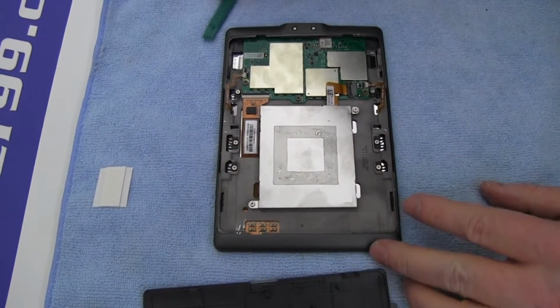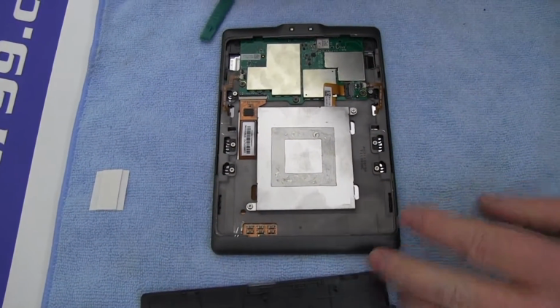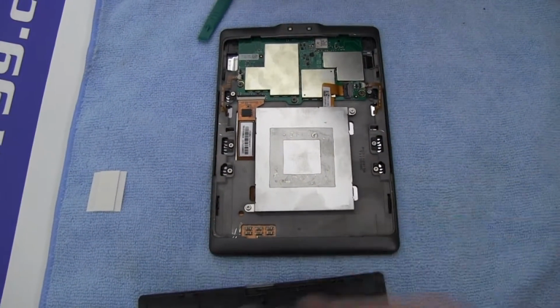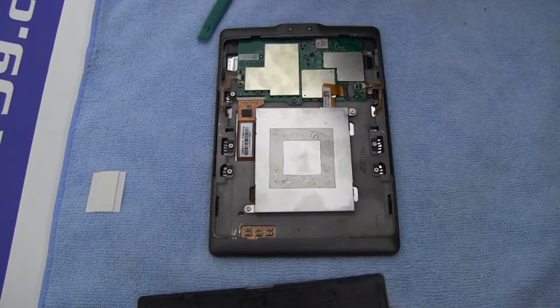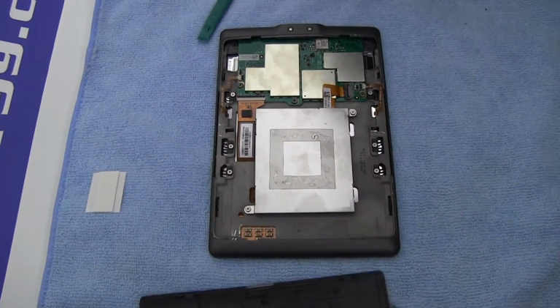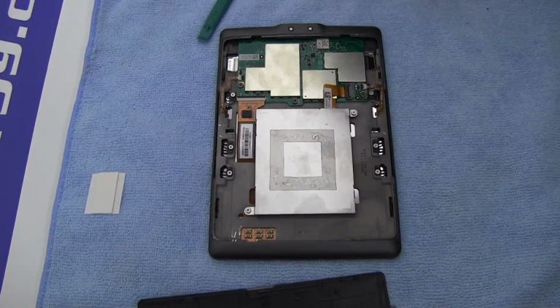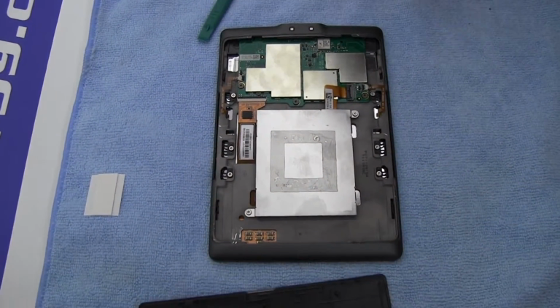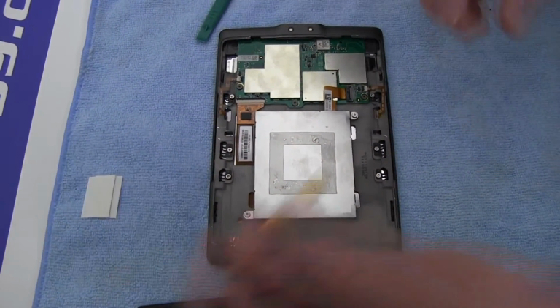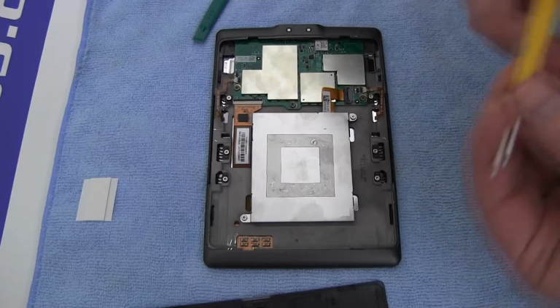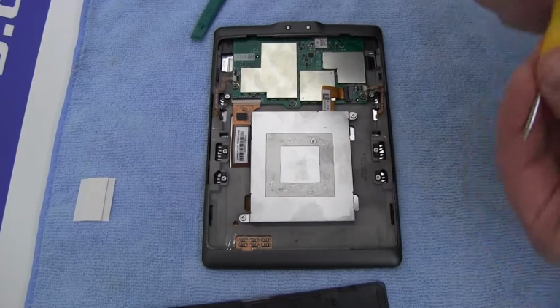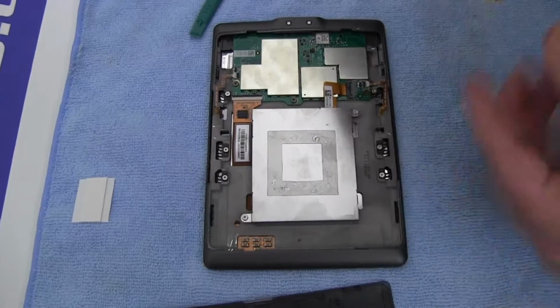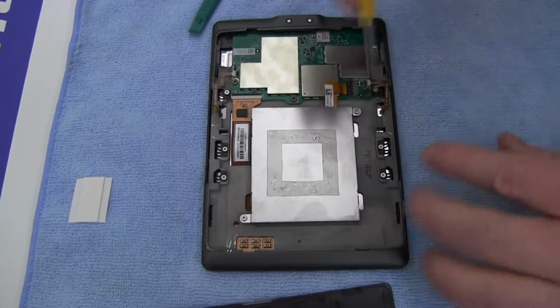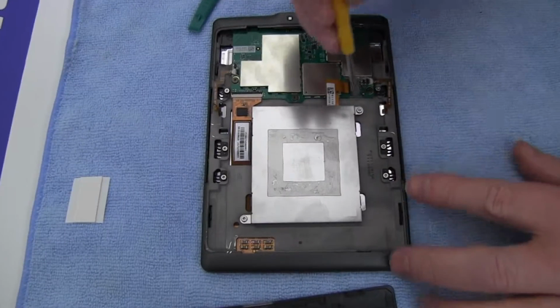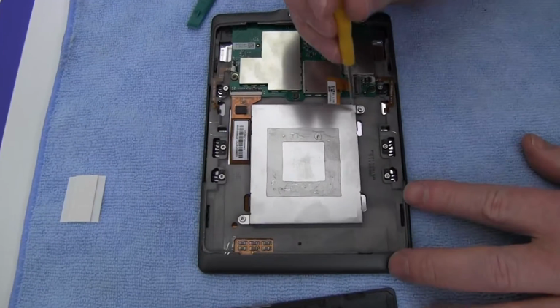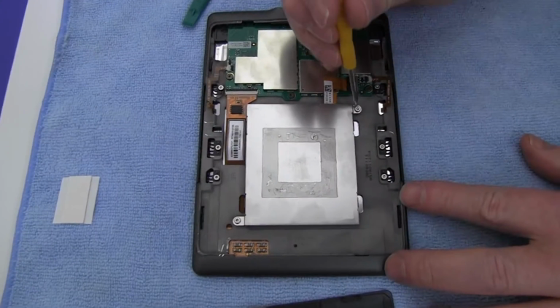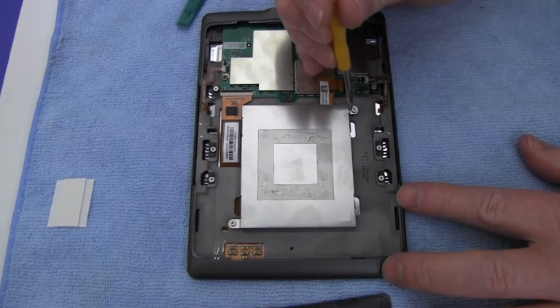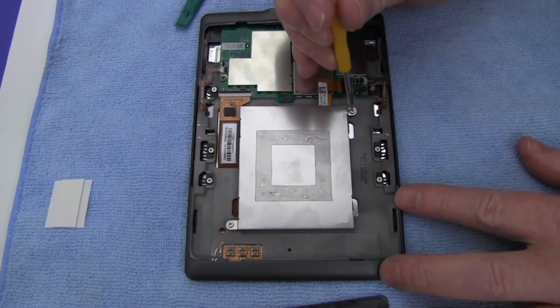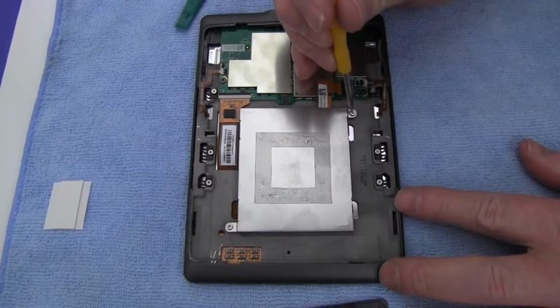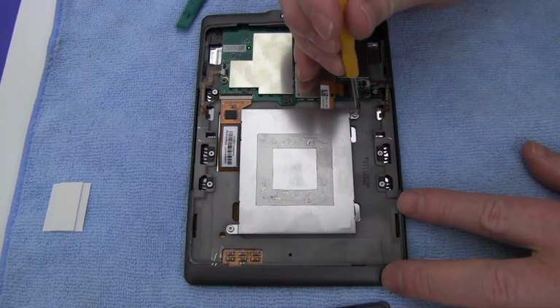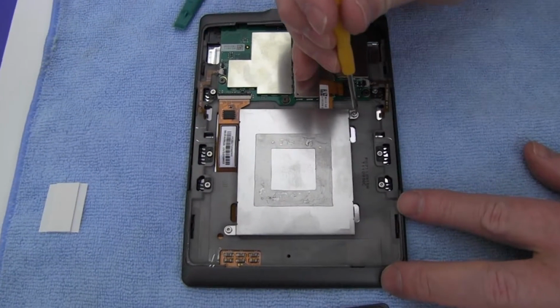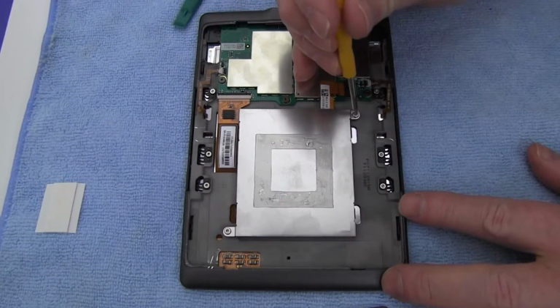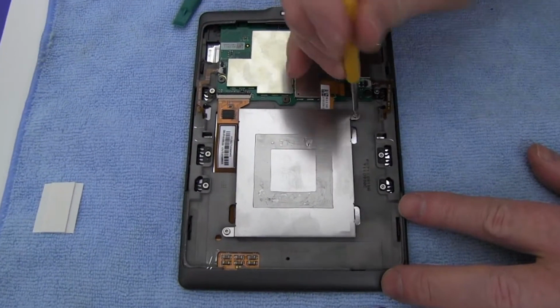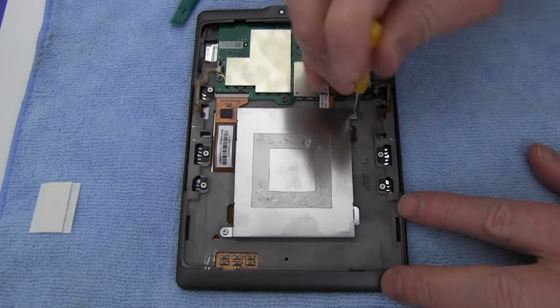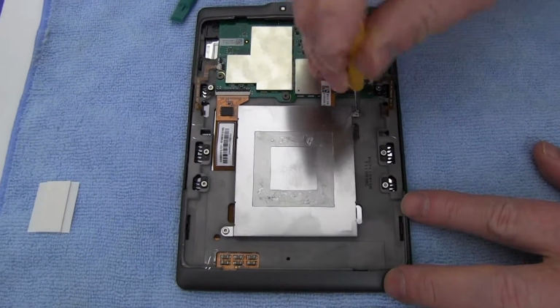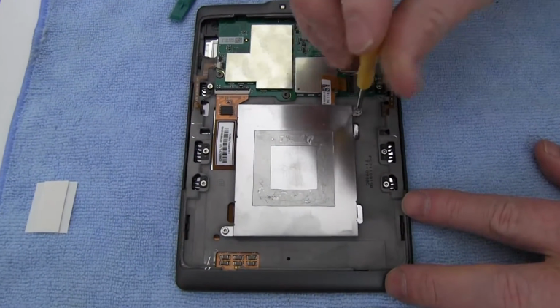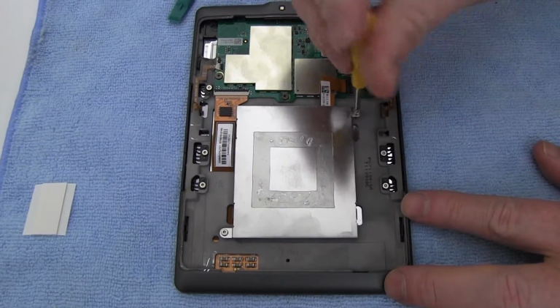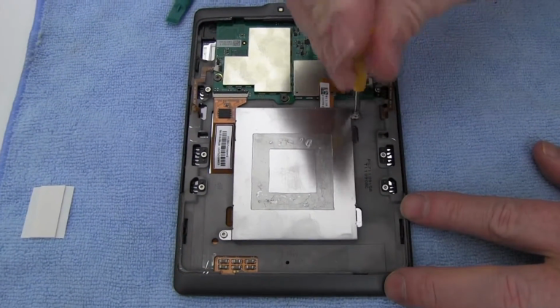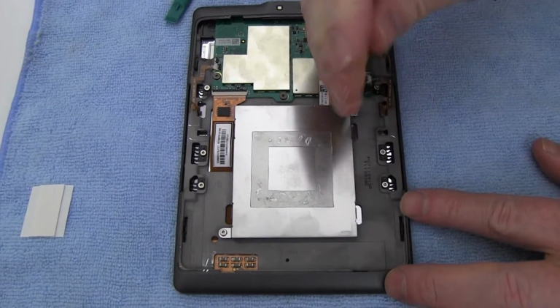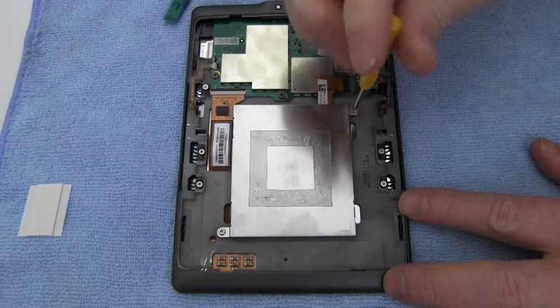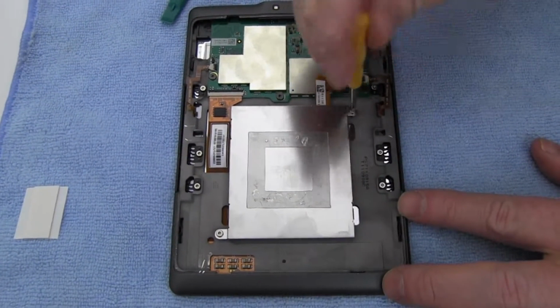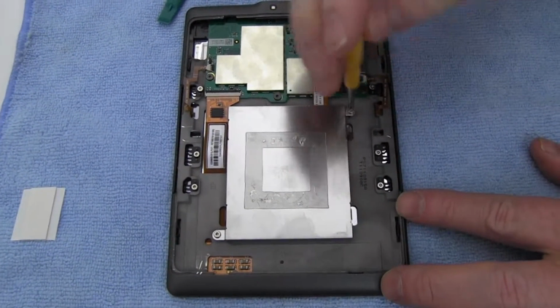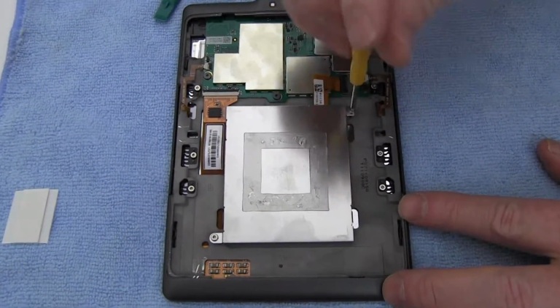Remove the two screws securing the battery cover, and lift to reveal the original battery.